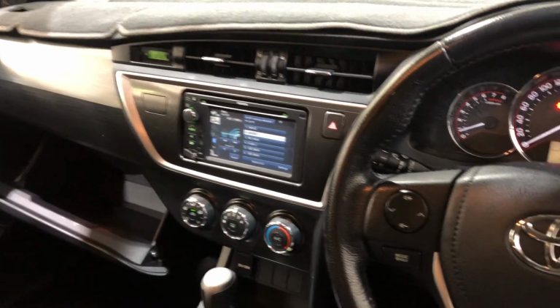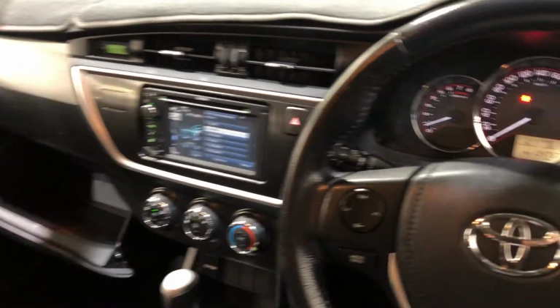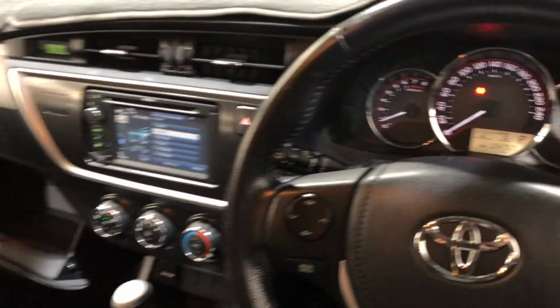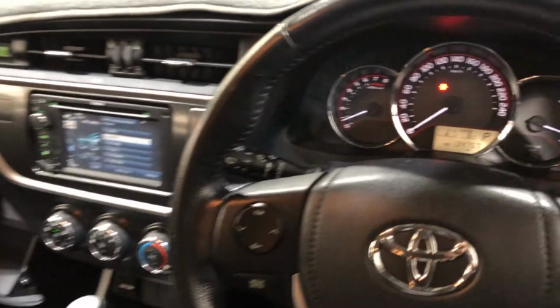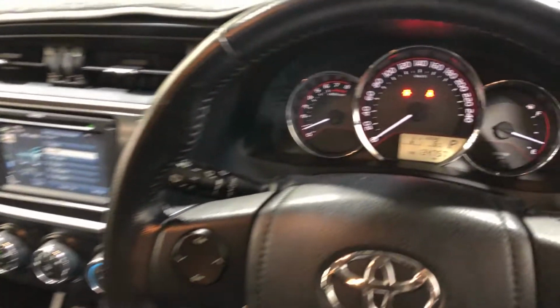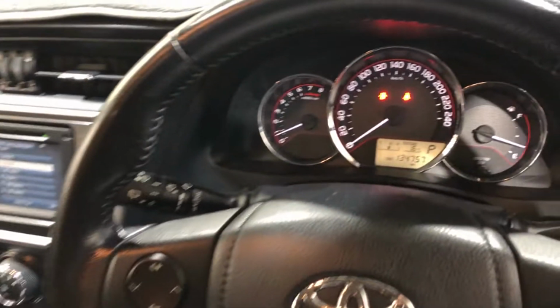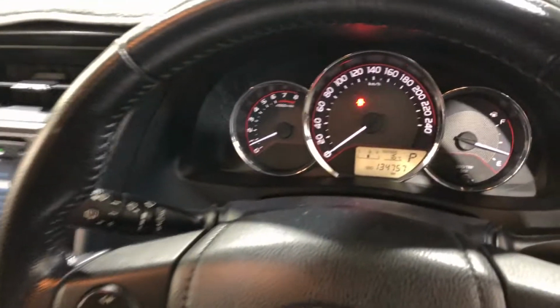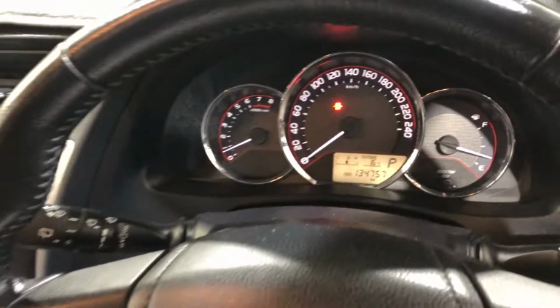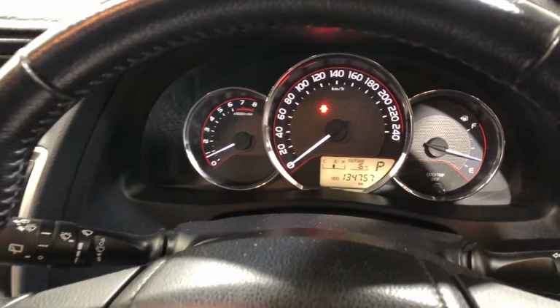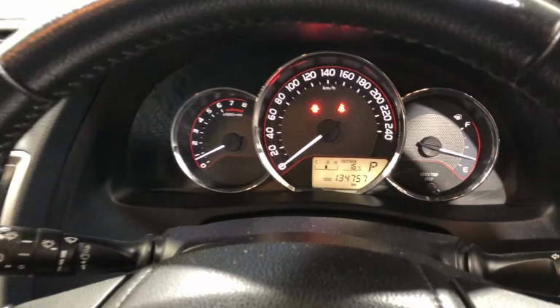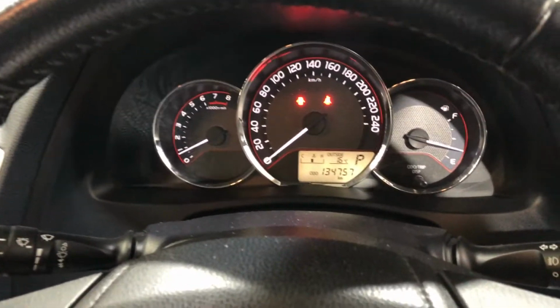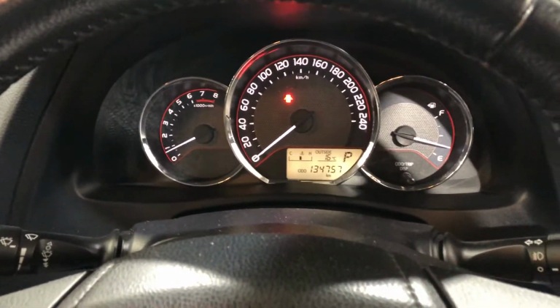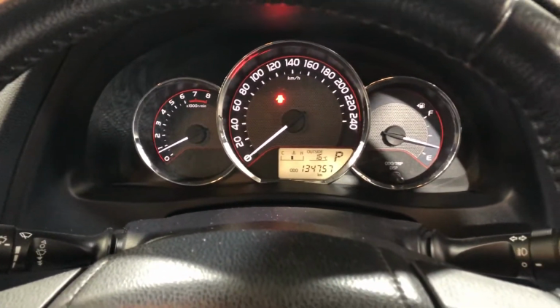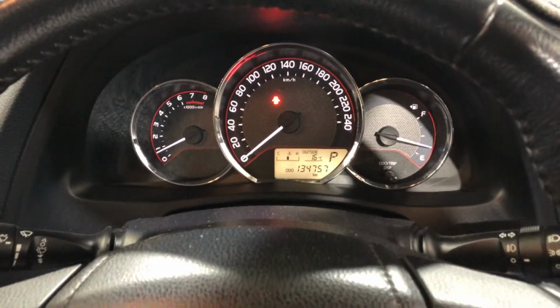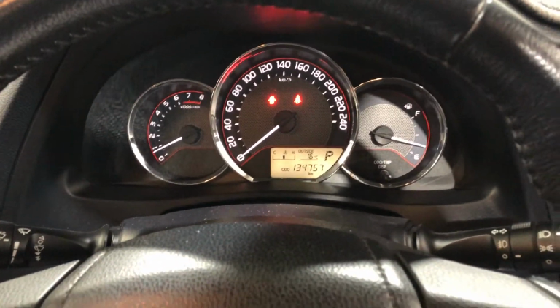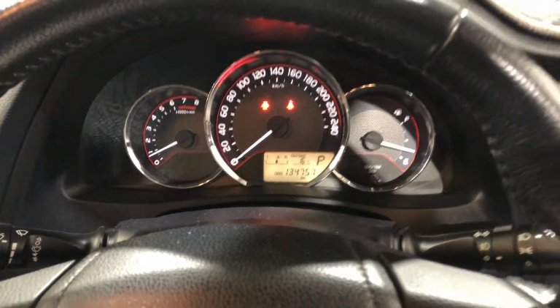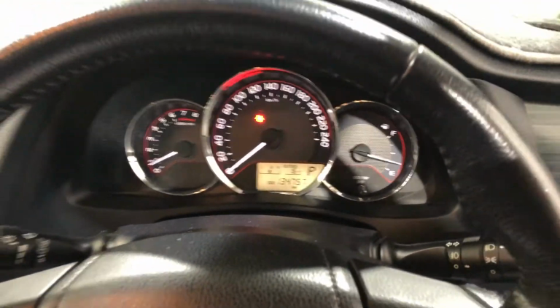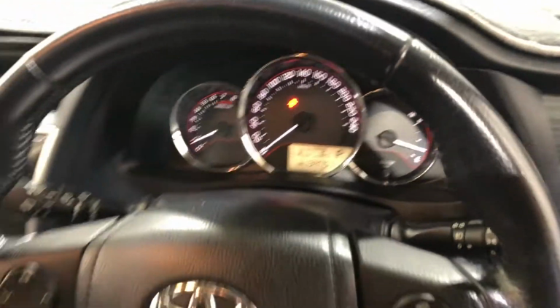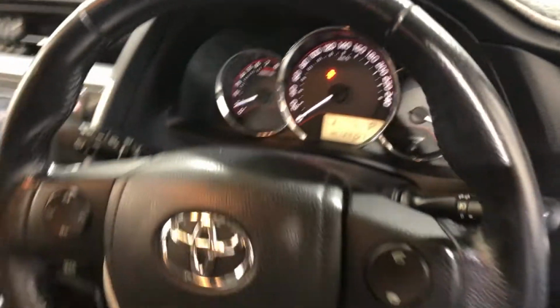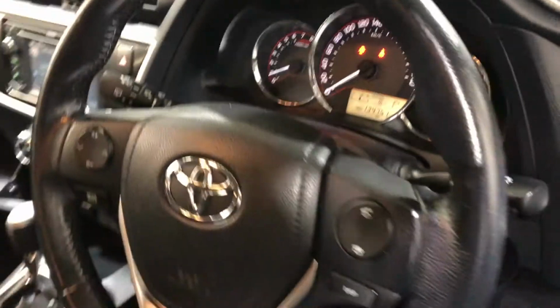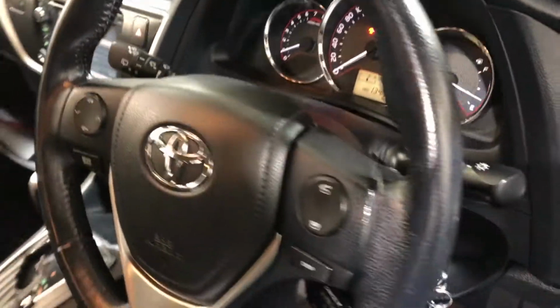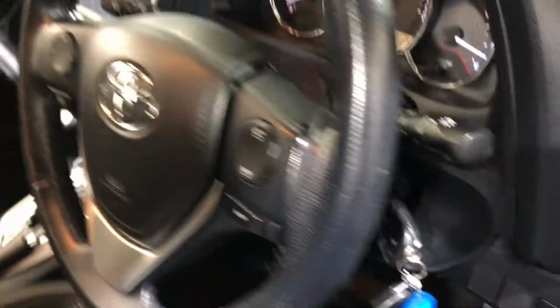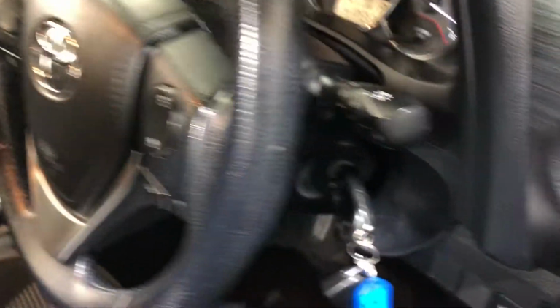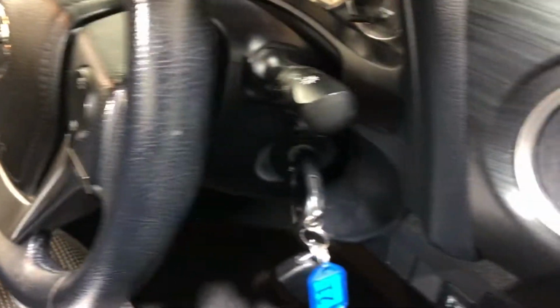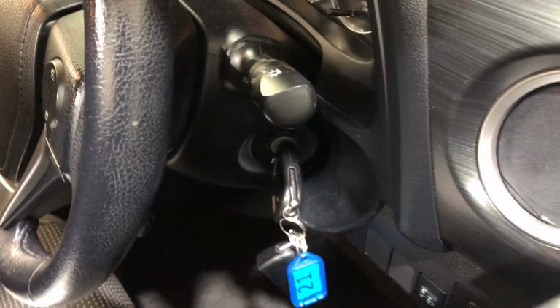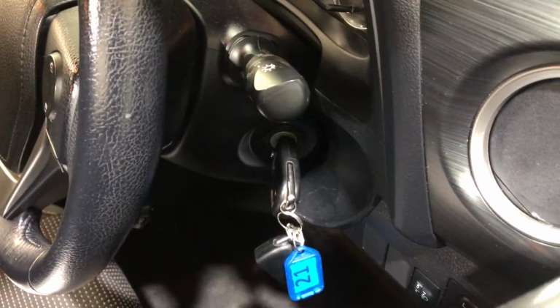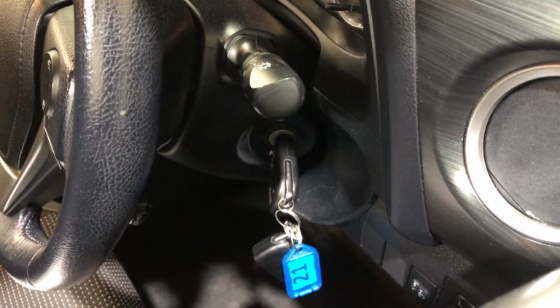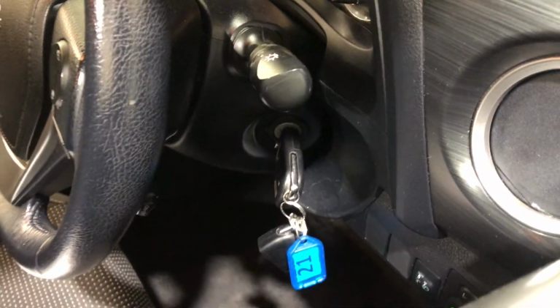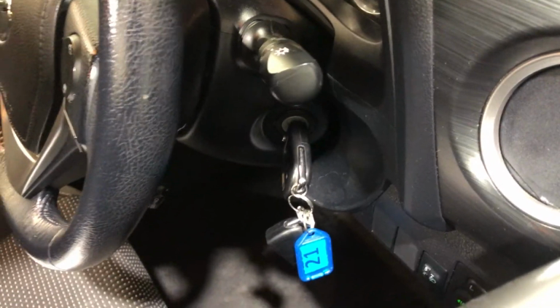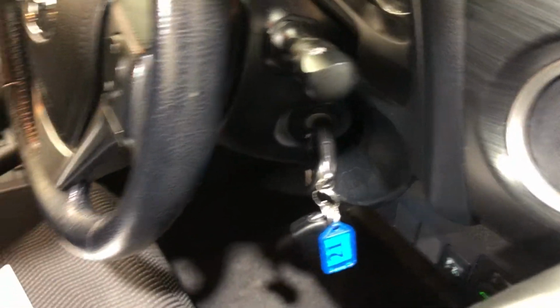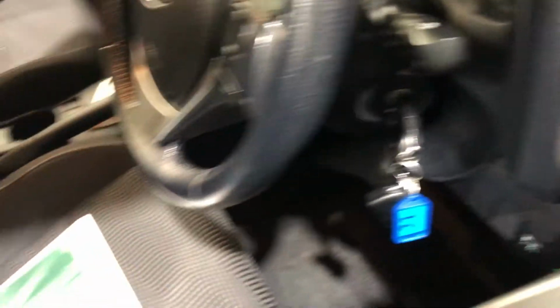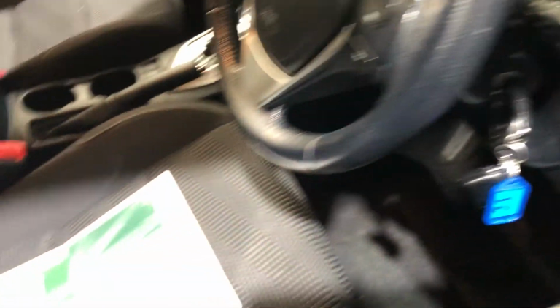This car has travelled a low 134,000km on the clock. It also comes with two sets of keys and a full set of books.